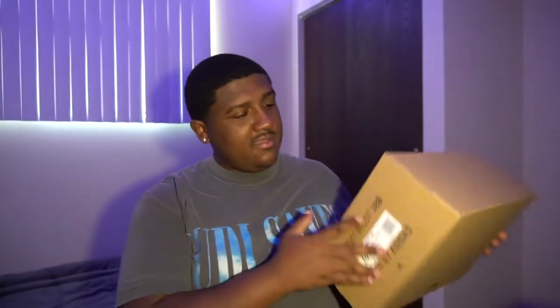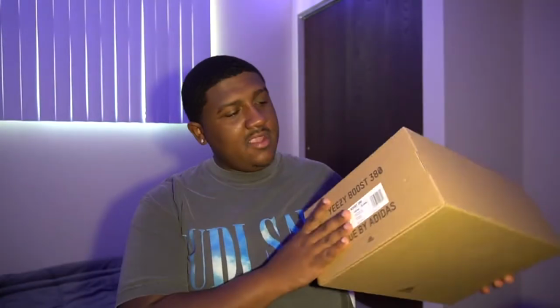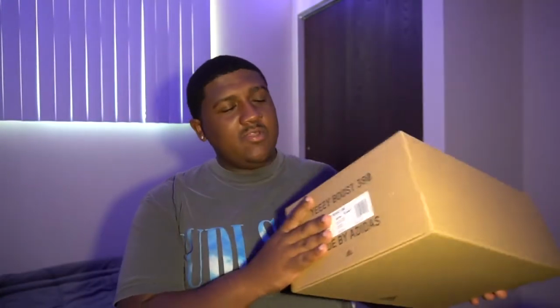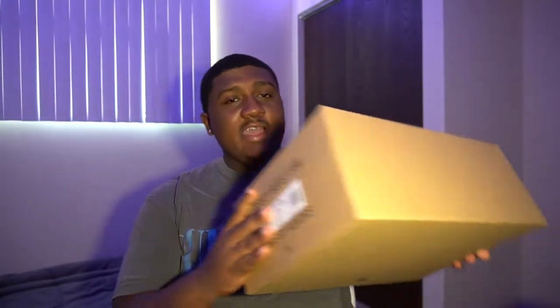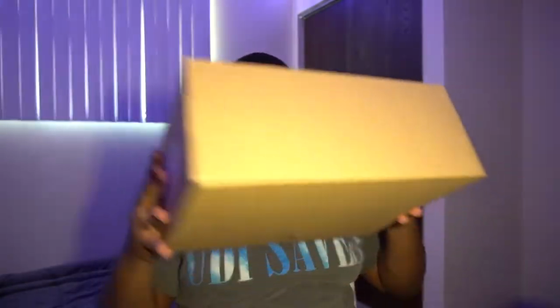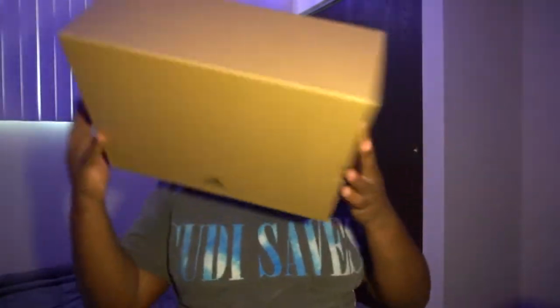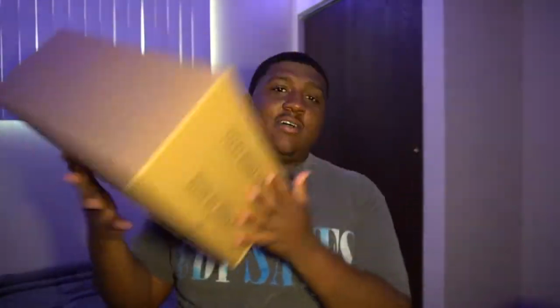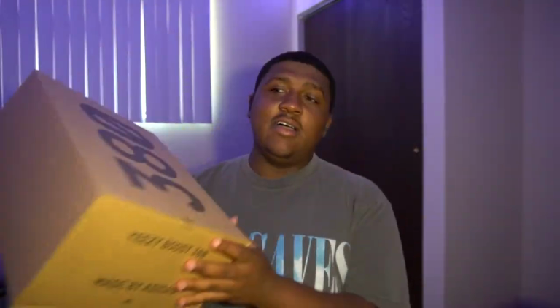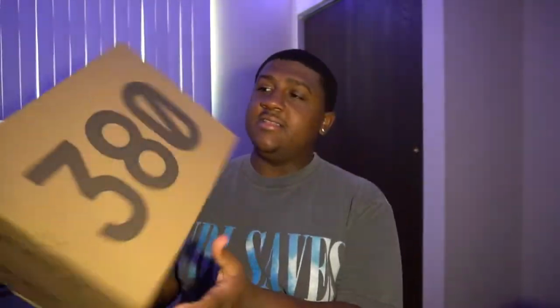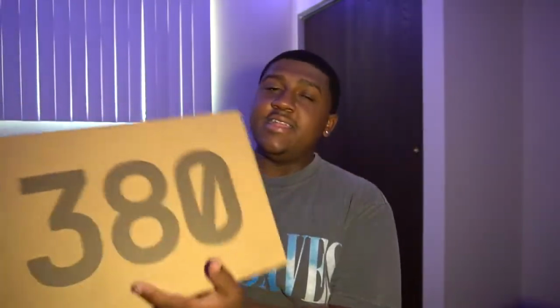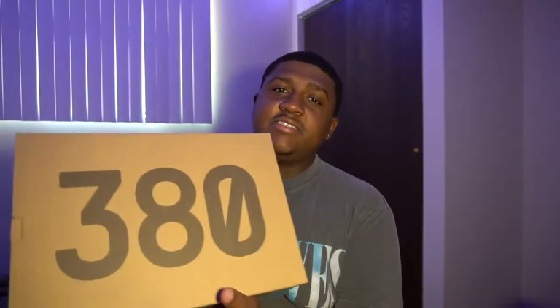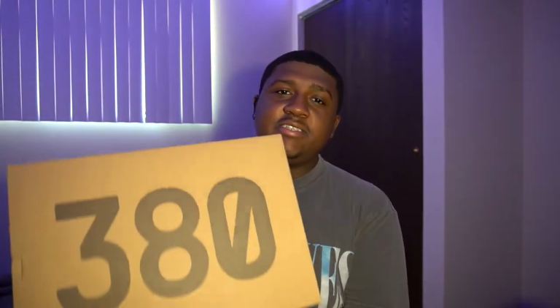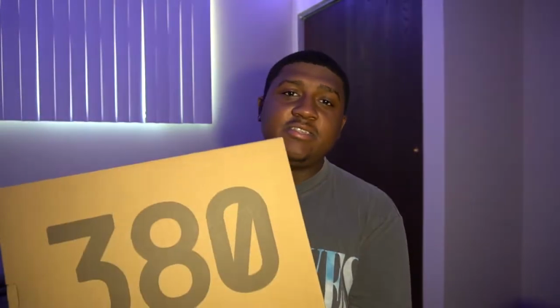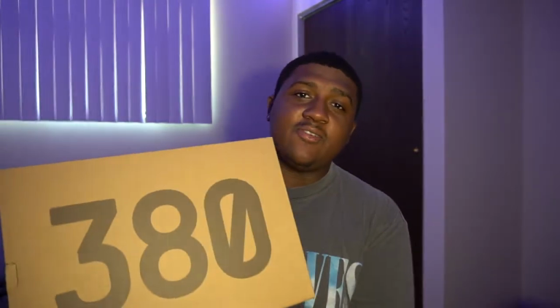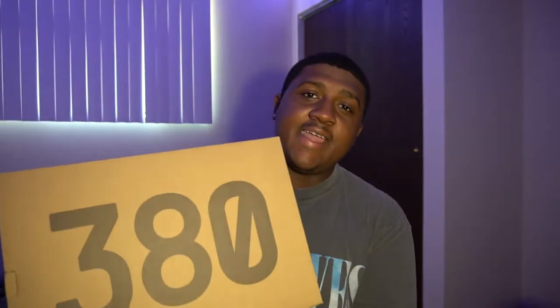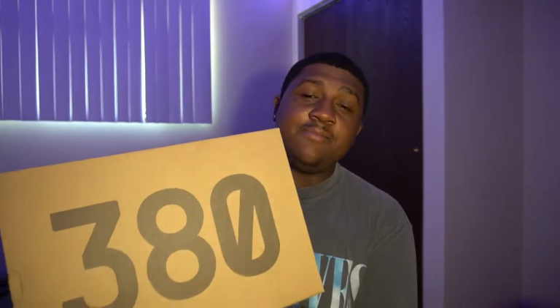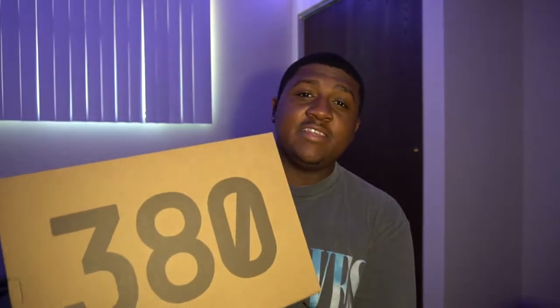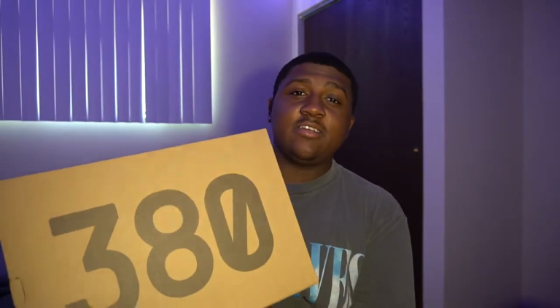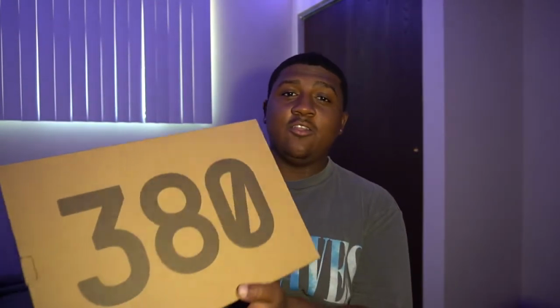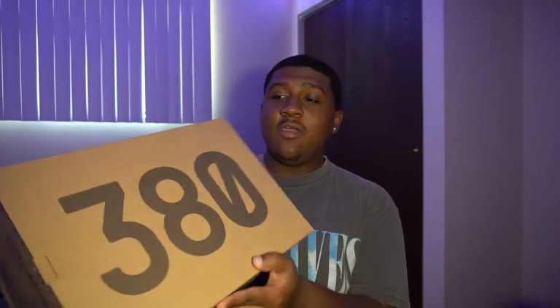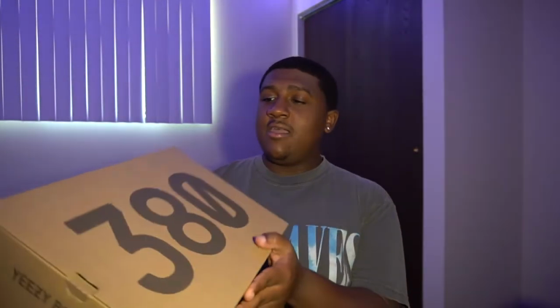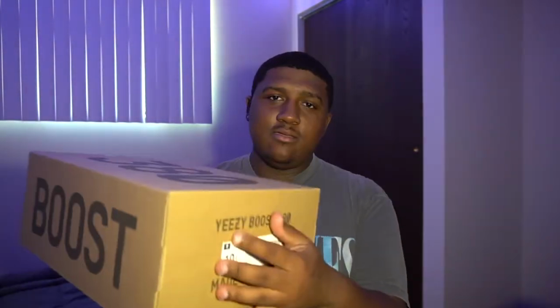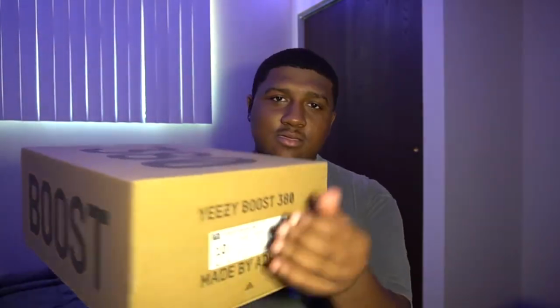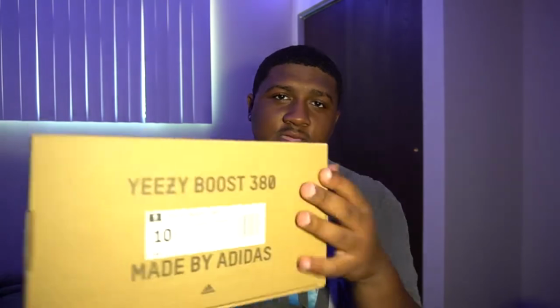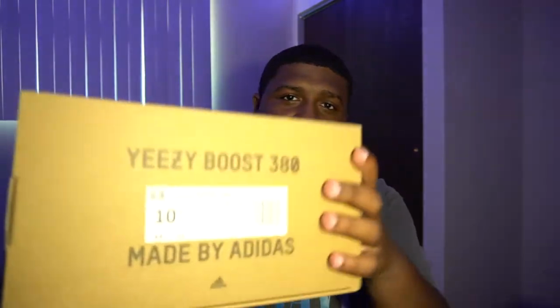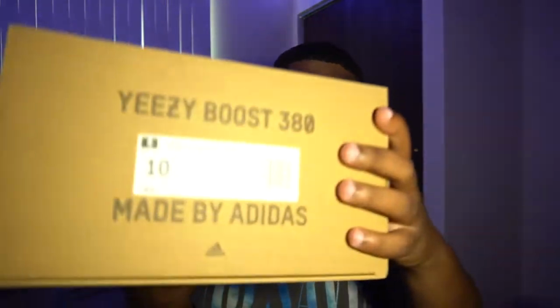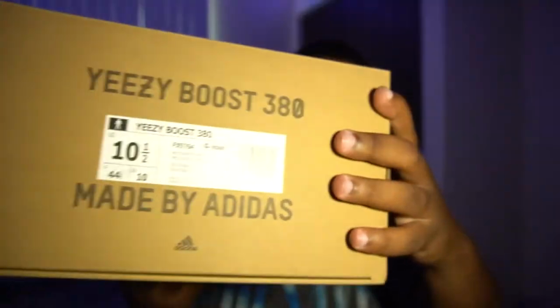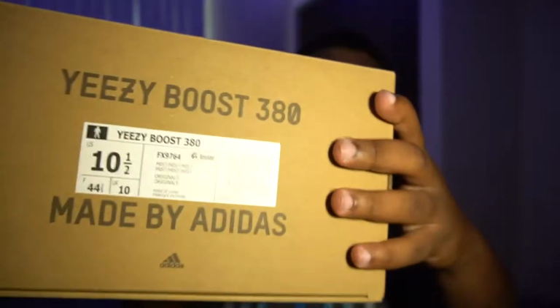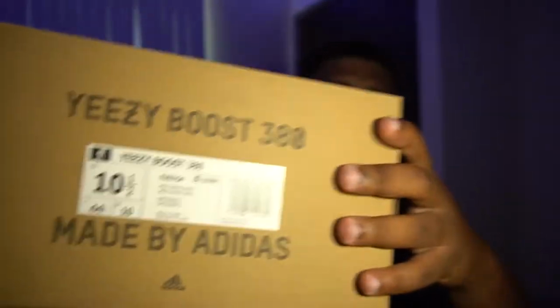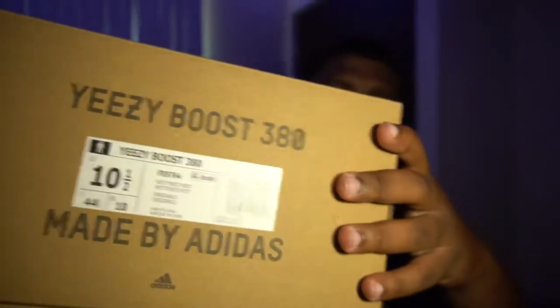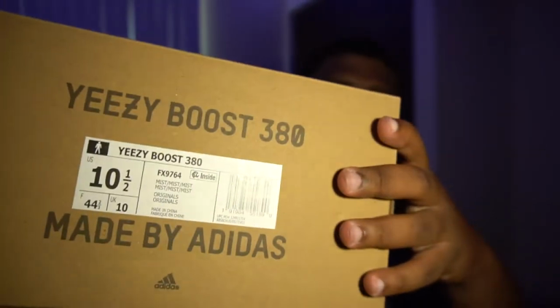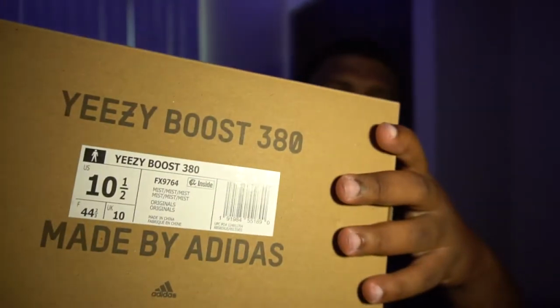Here we have the Adidas Yeezy 380 Mist colorway. Here's the shoe tag on the box.